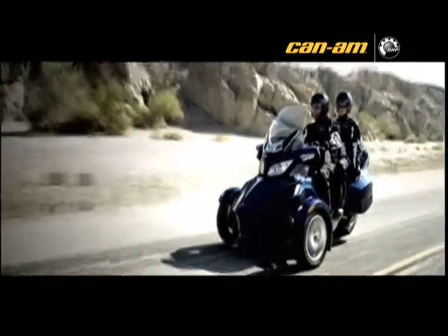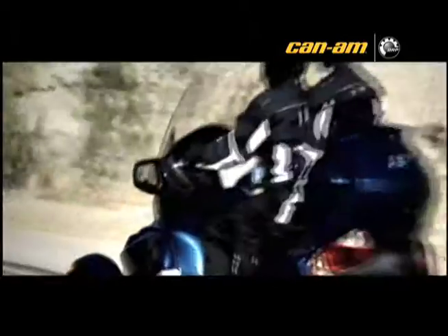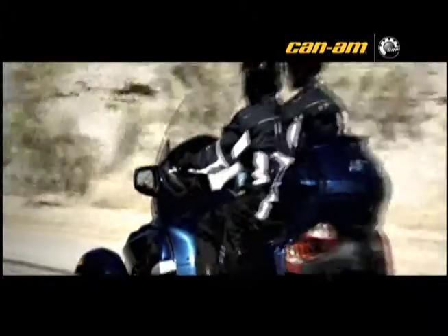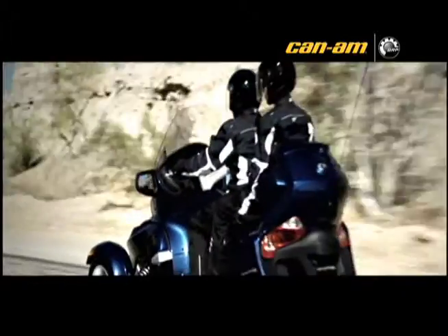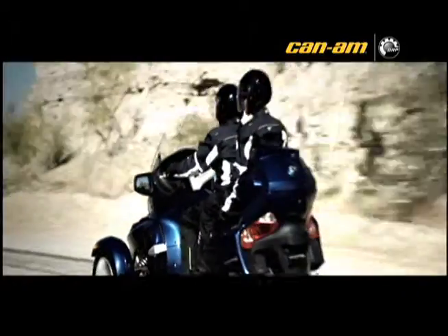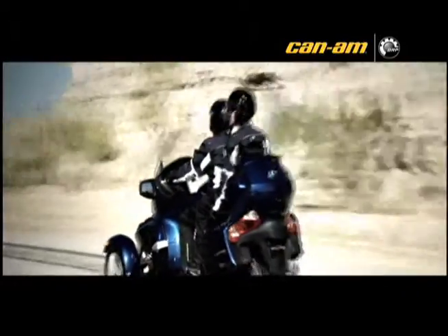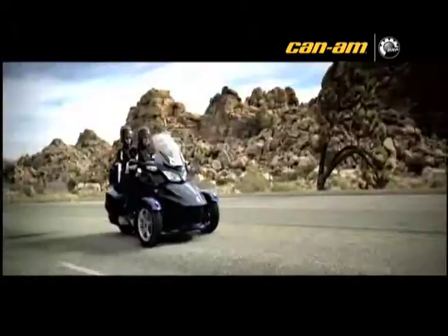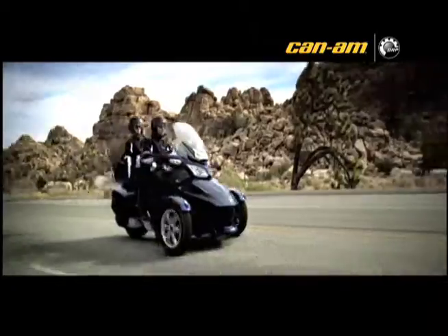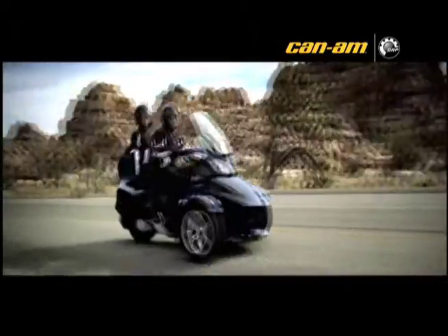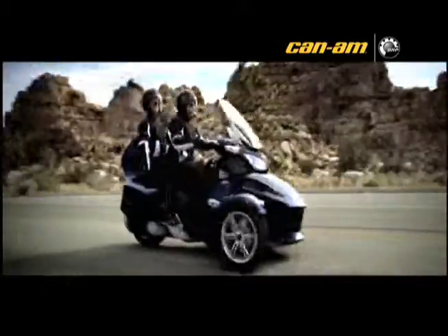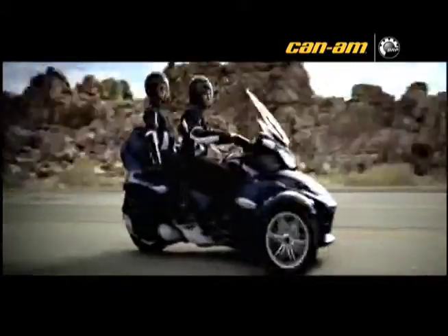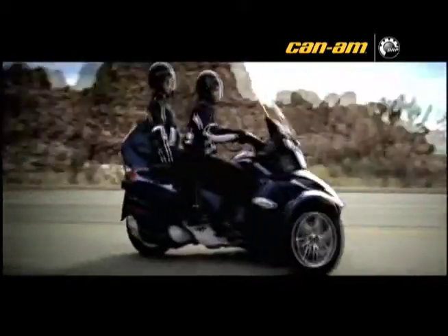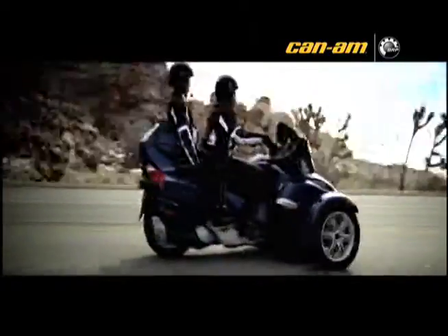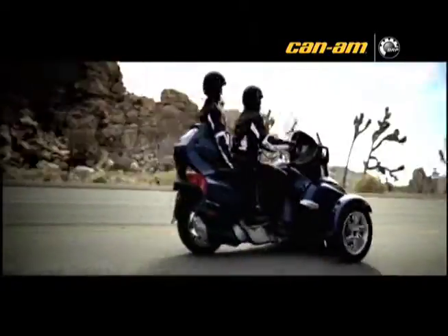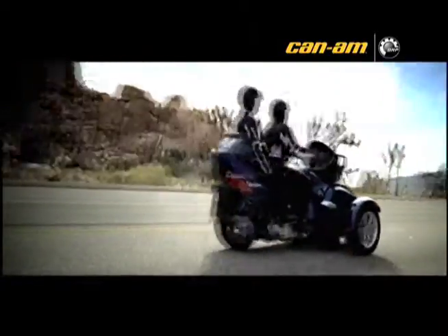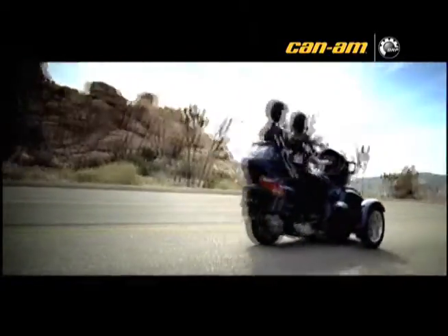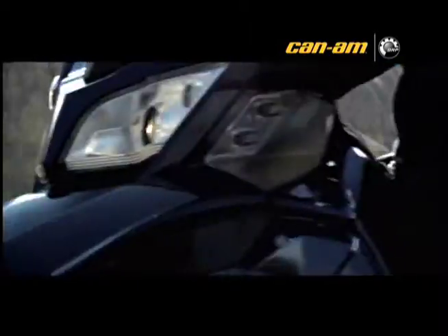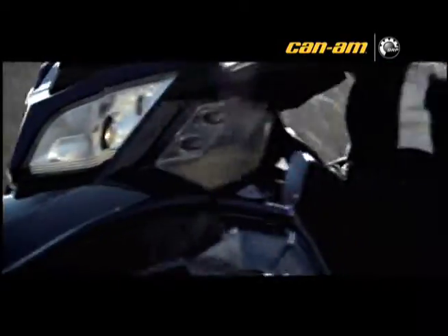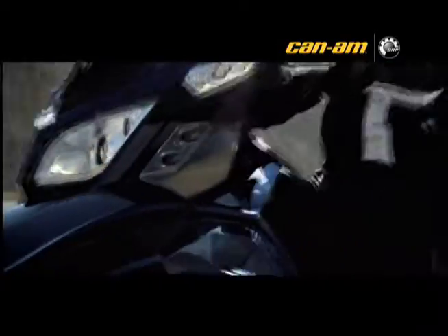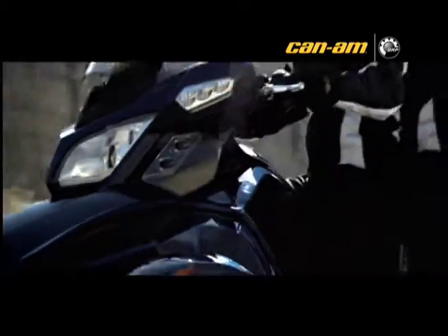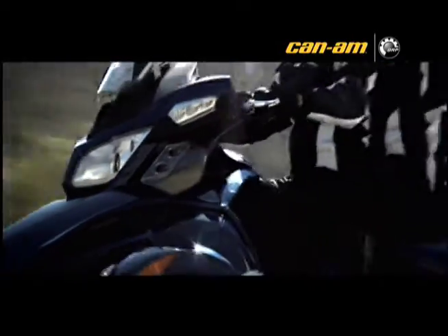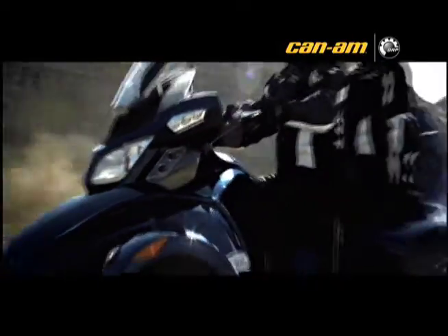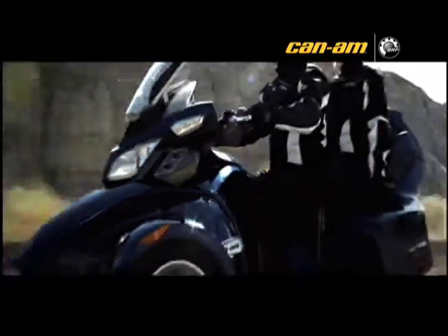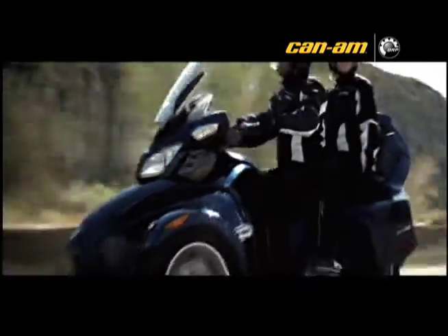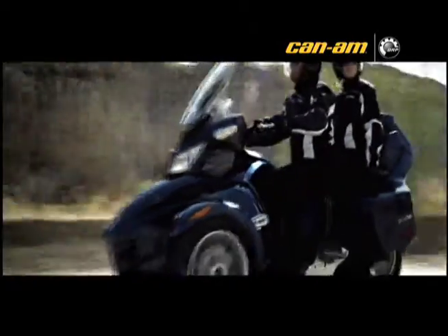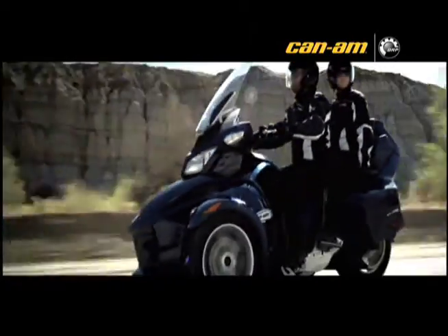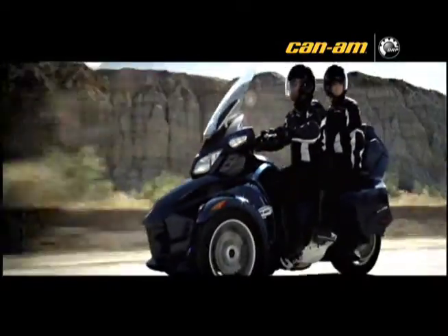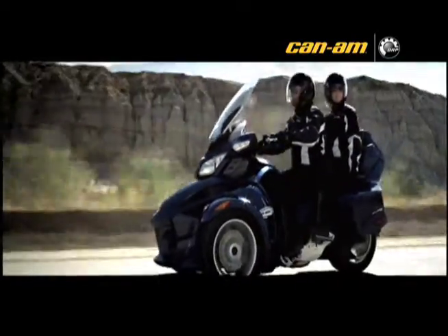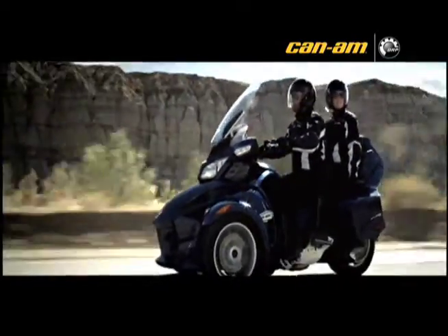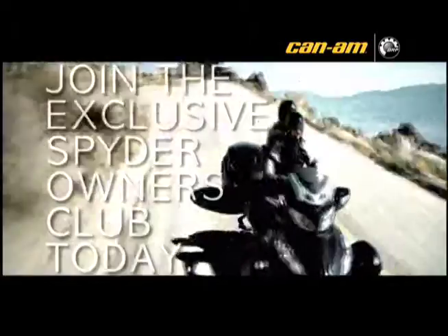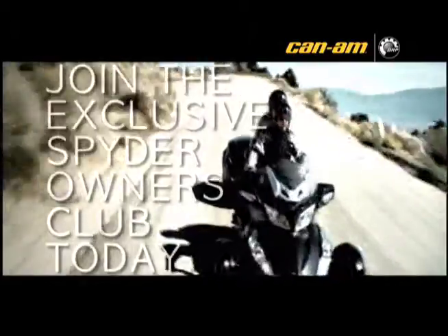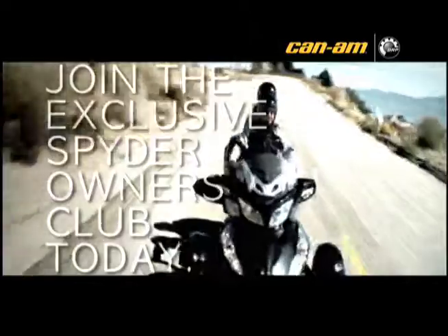Equipped with an advanced vehicle stability system from BRP, maker of Sea-Doo Watercraft, Ski-Doo Snowmobiles, and Can-Am ATV.